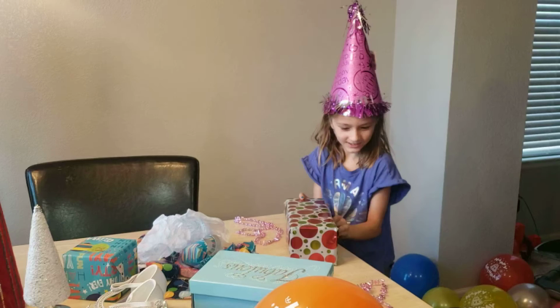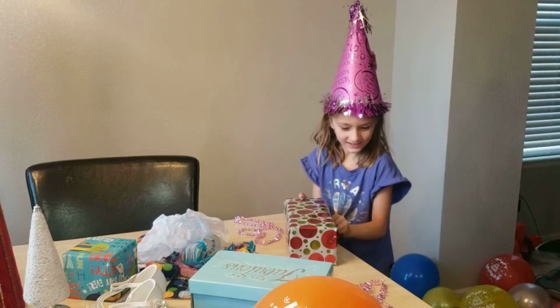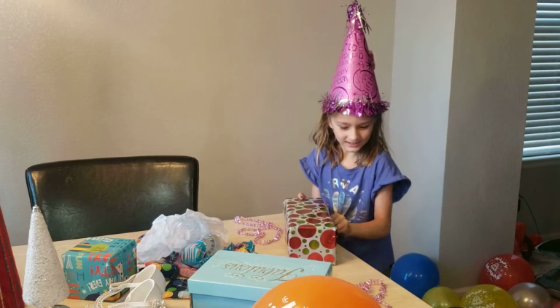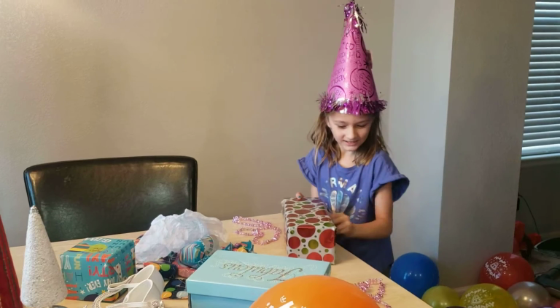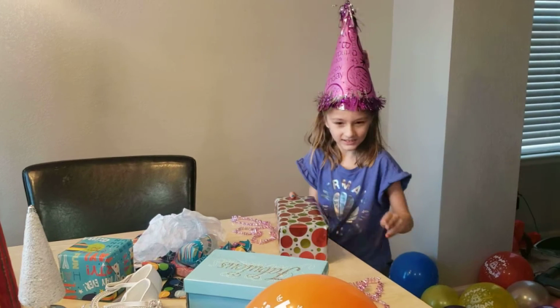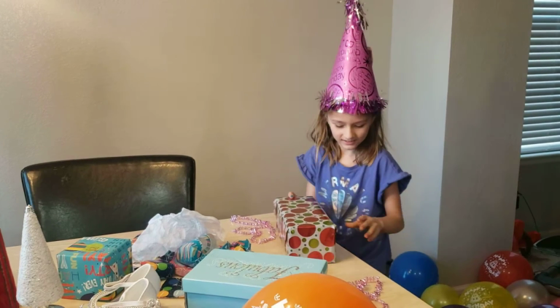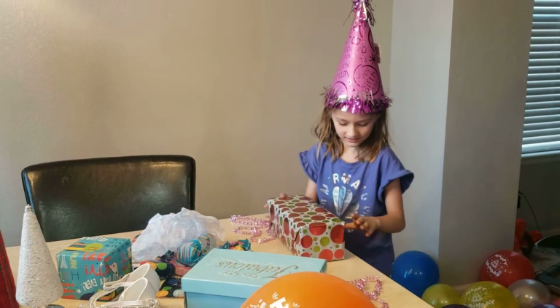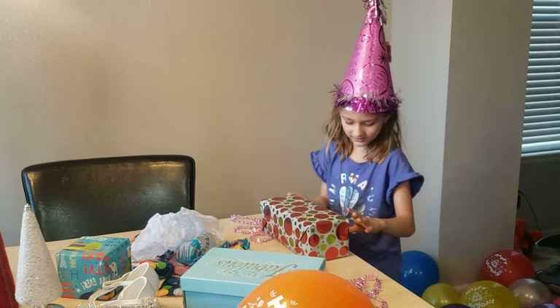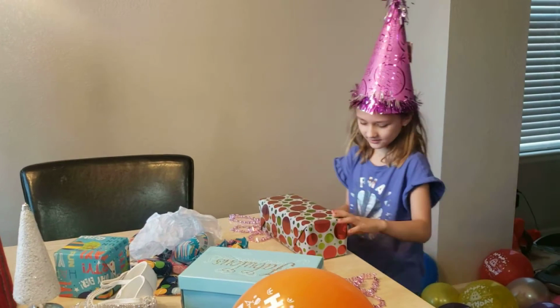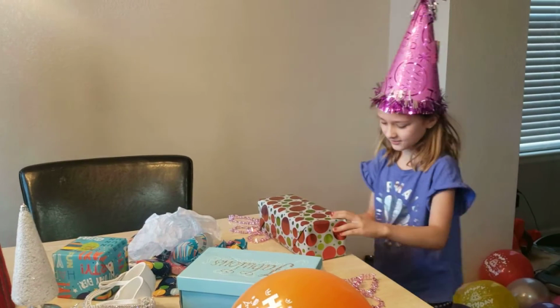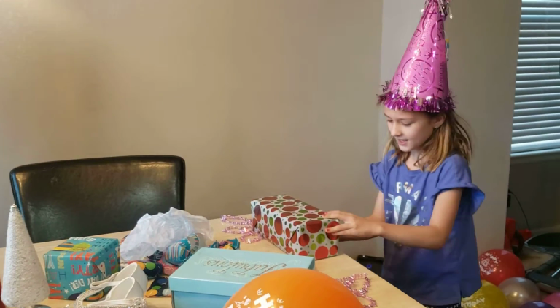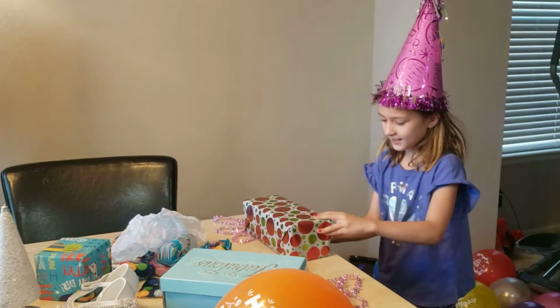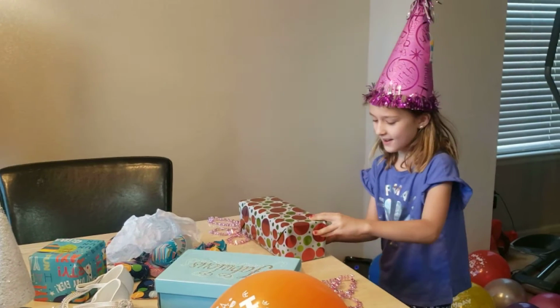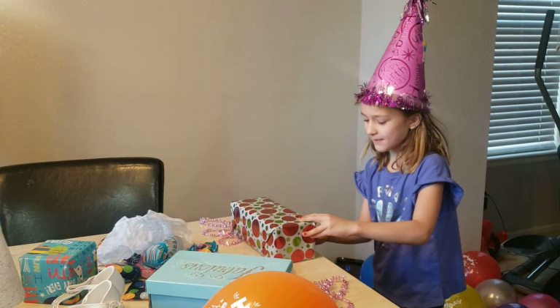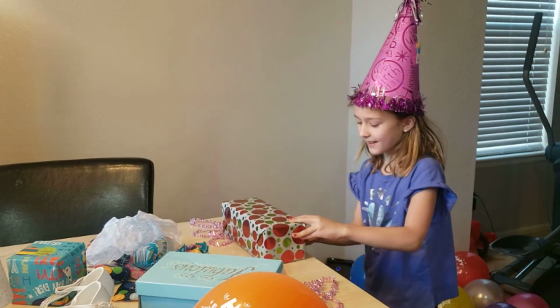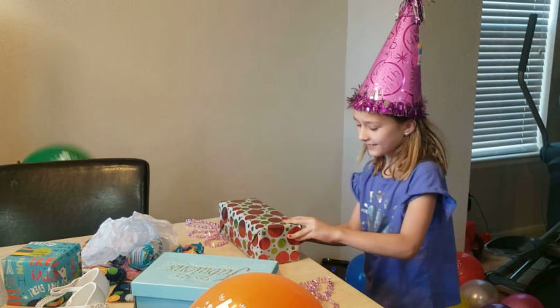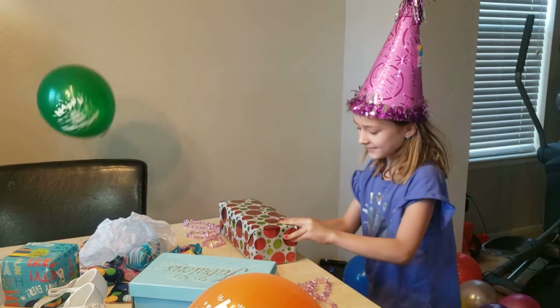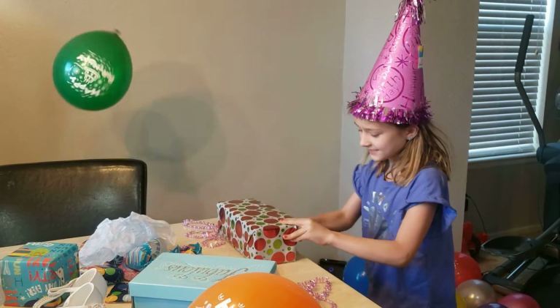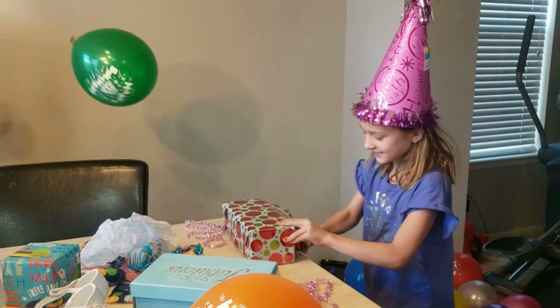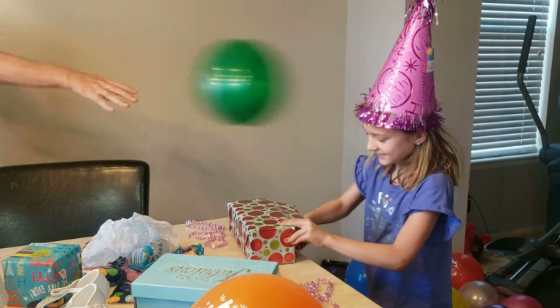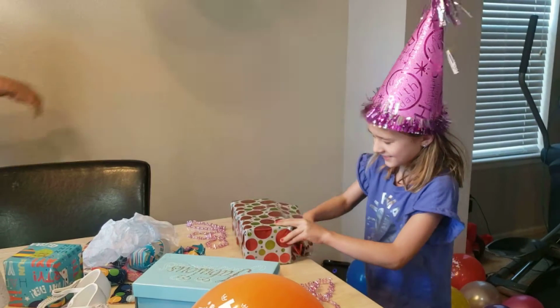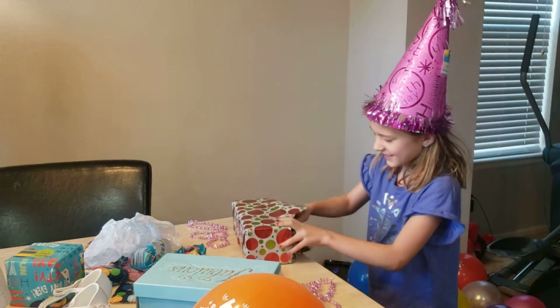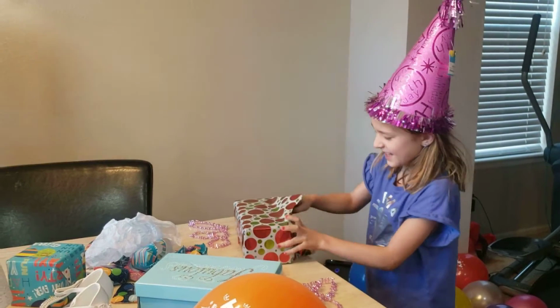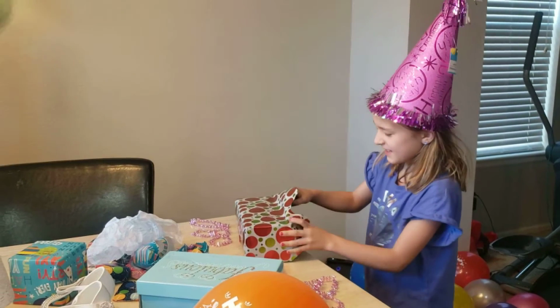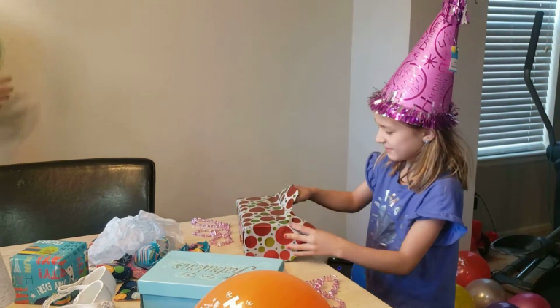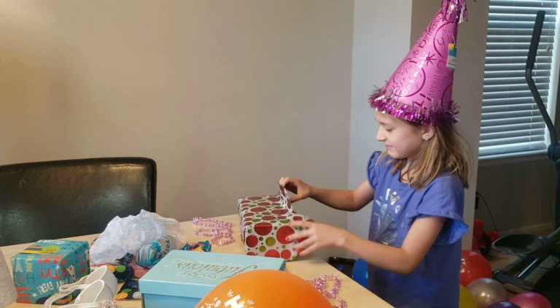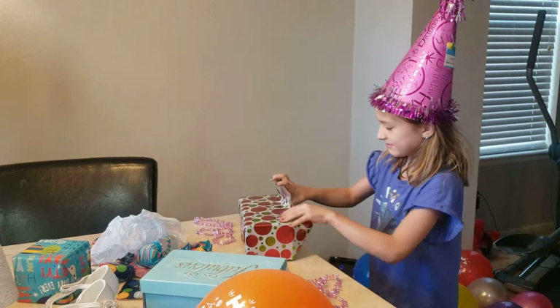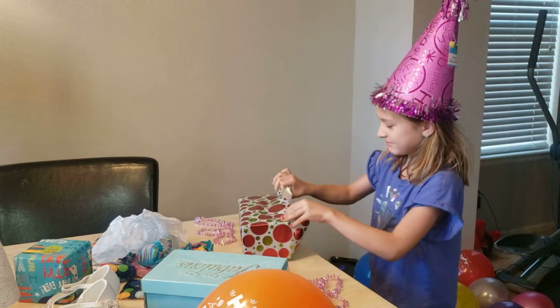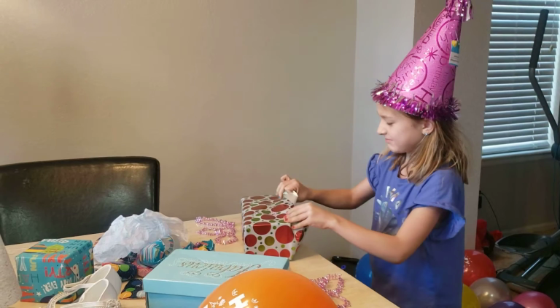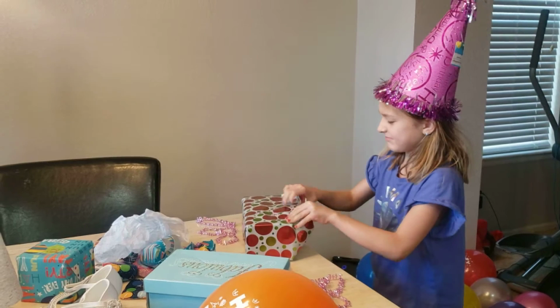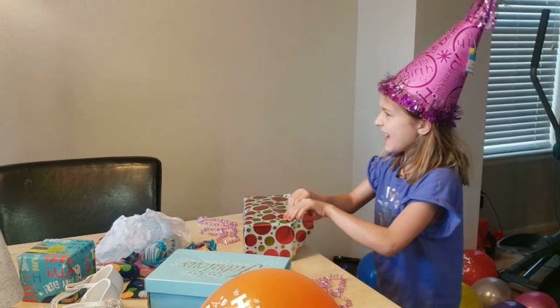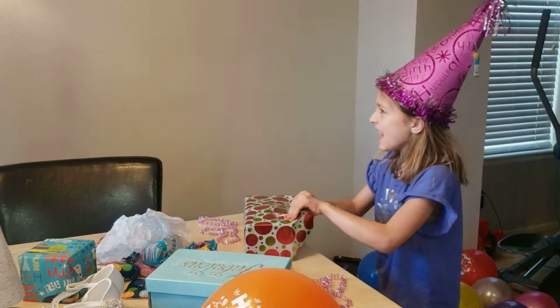Who is this from, Zoe? Grandpa! Grandpa! Yes!